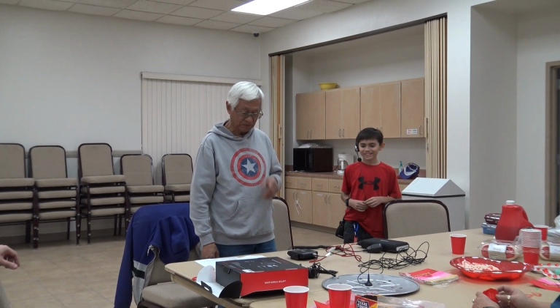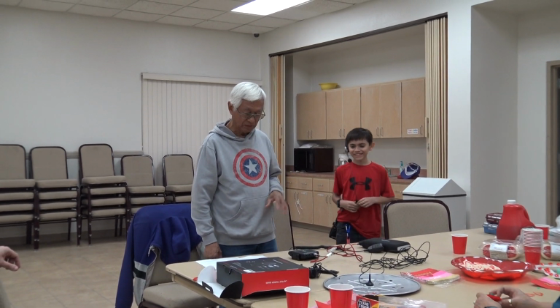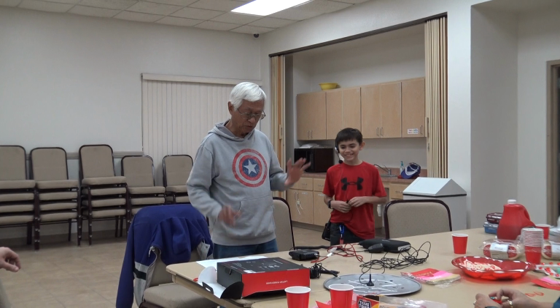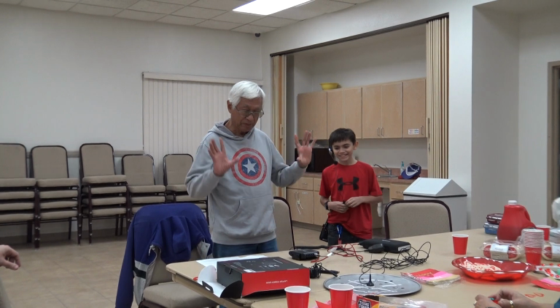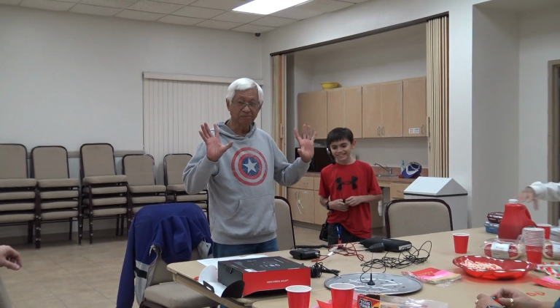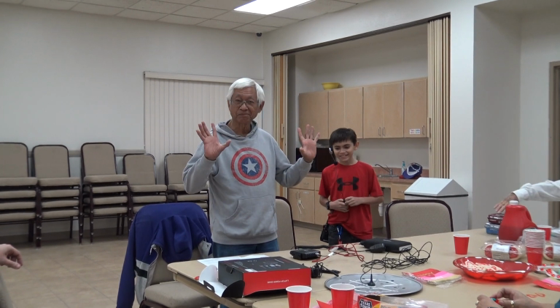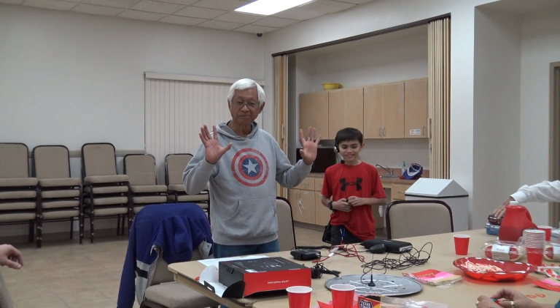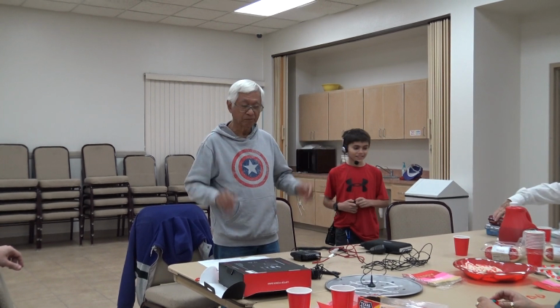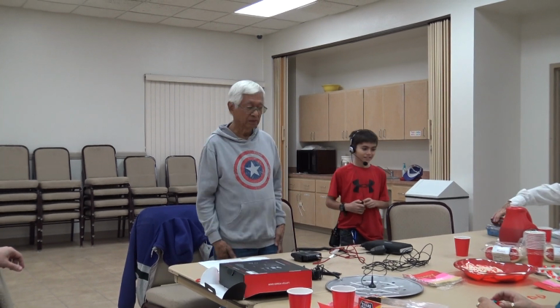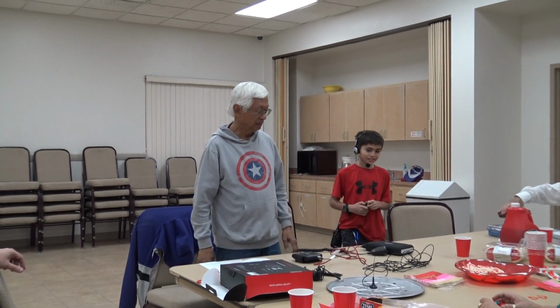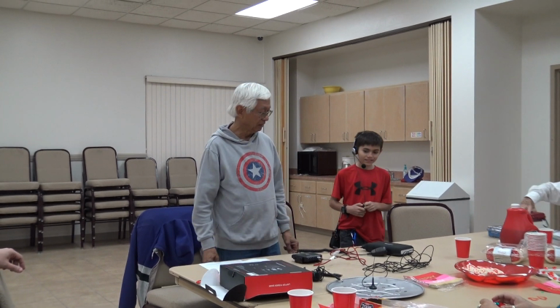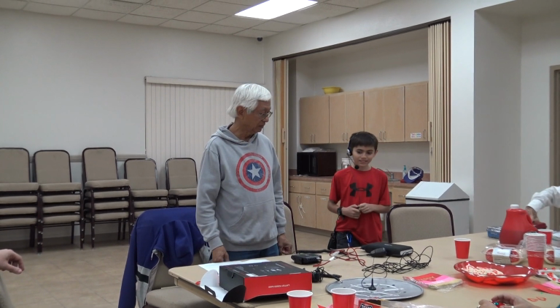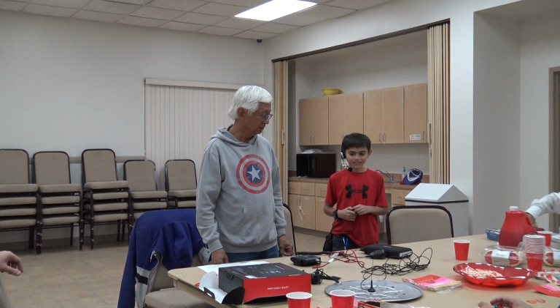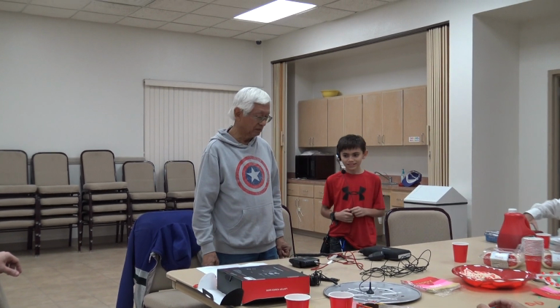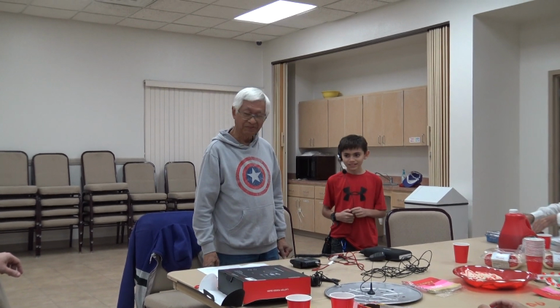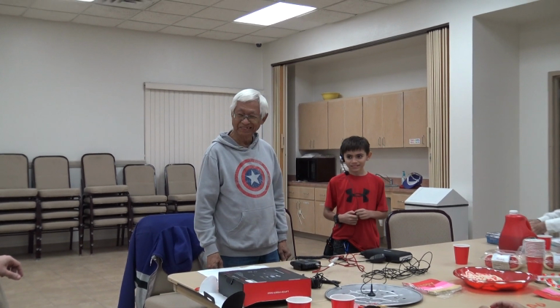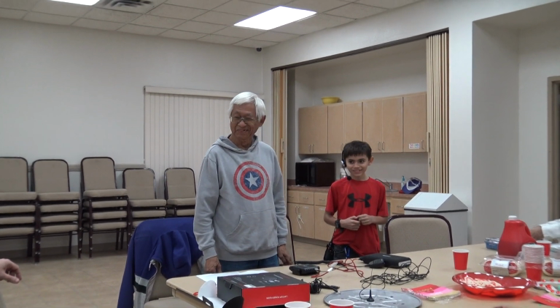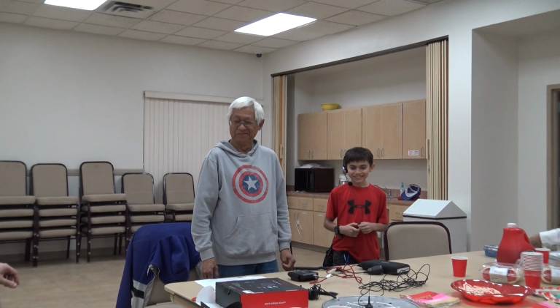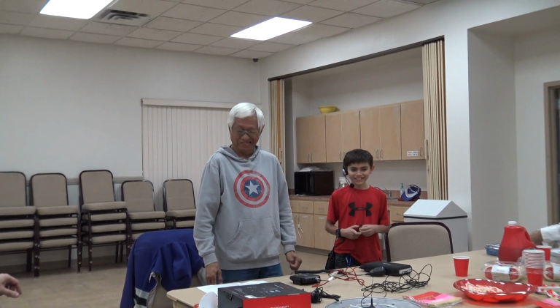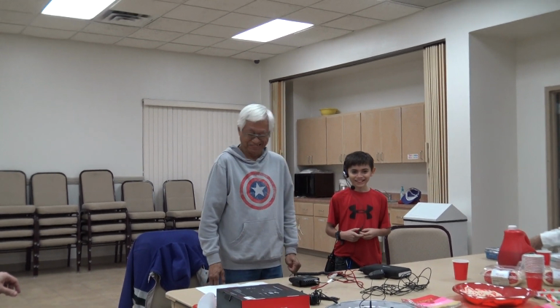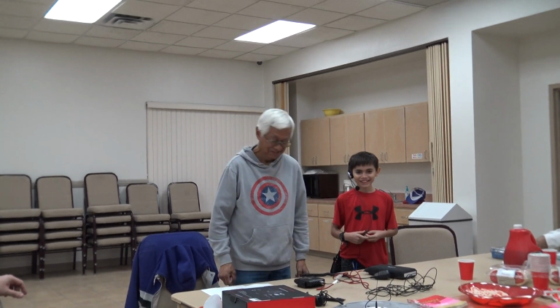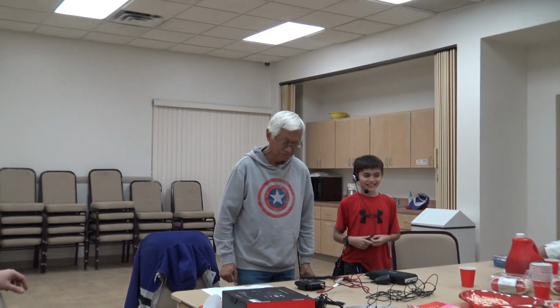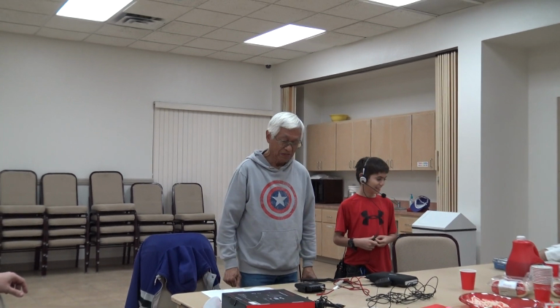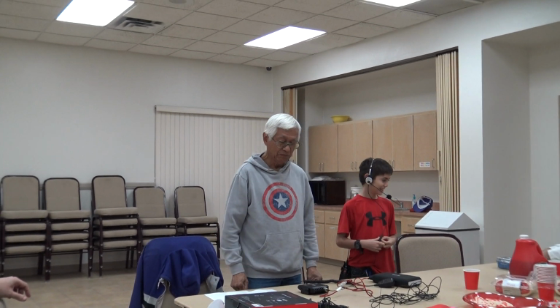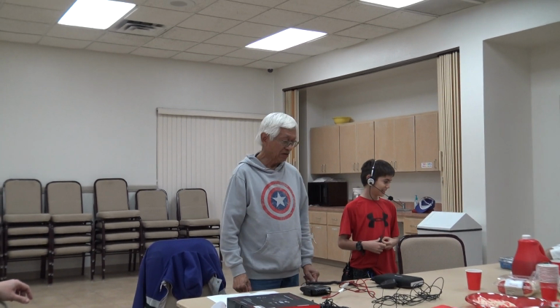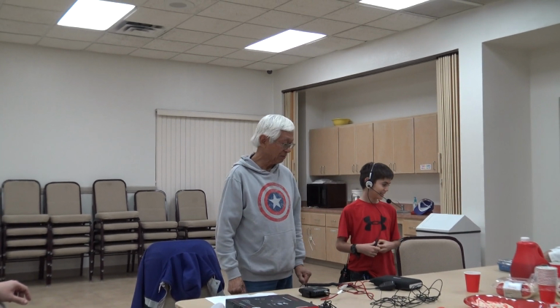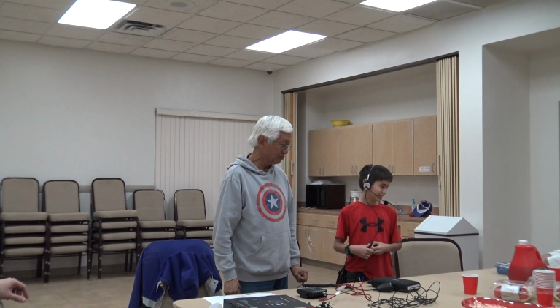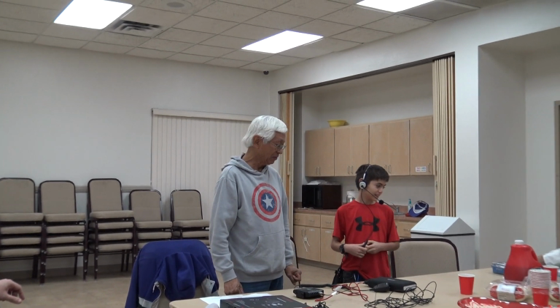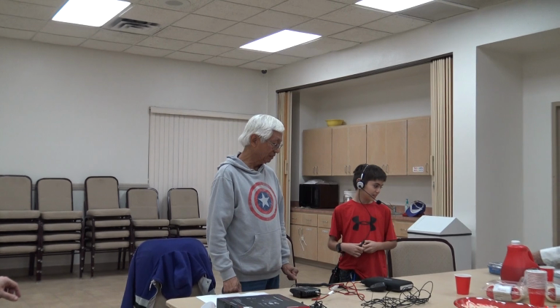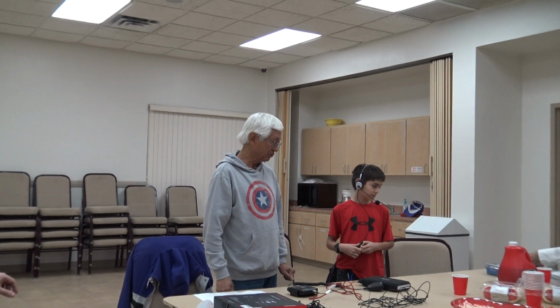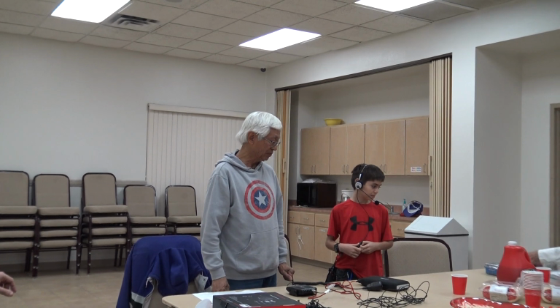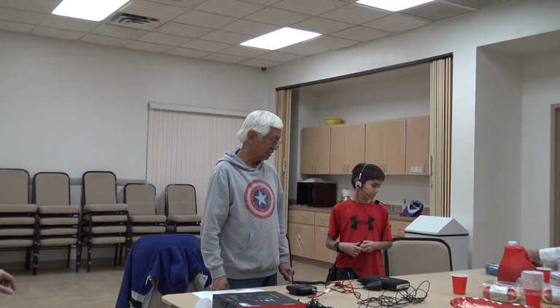I'm Roy. Hi, Roy. I'm going to talk about two items today.